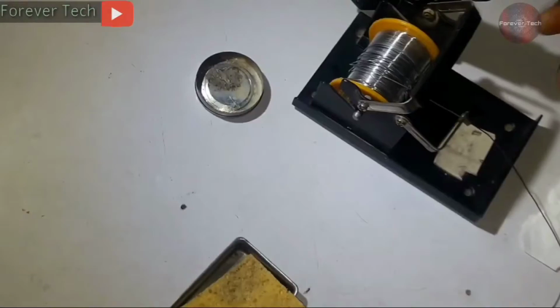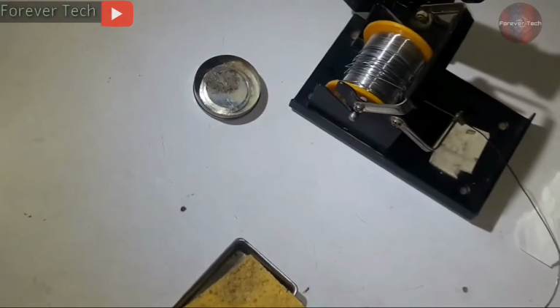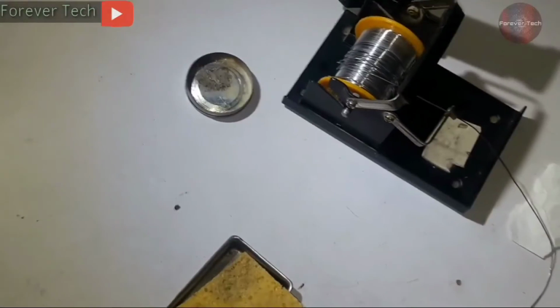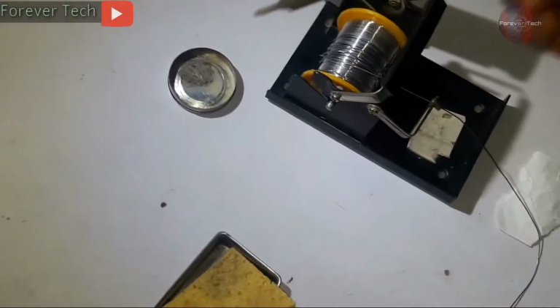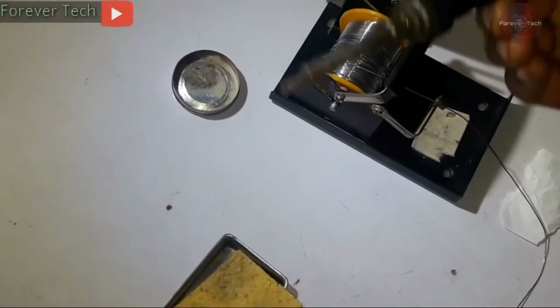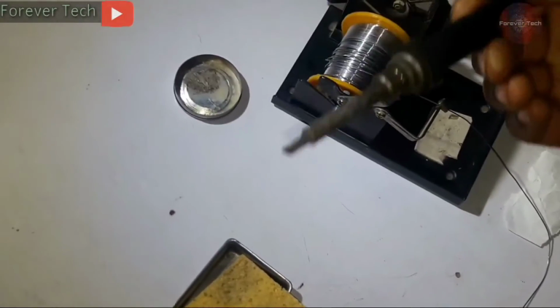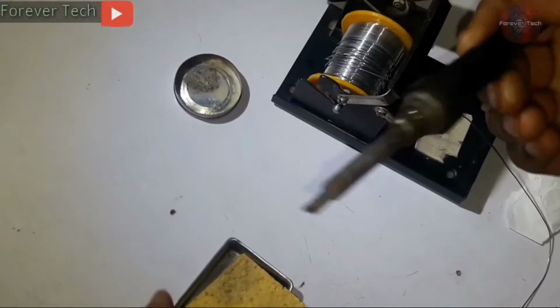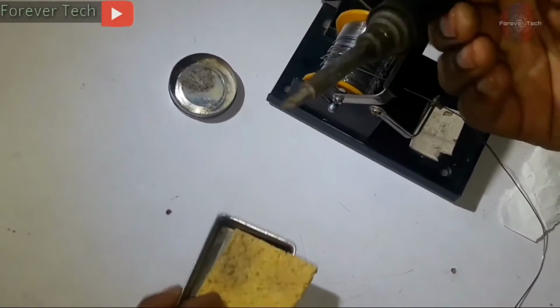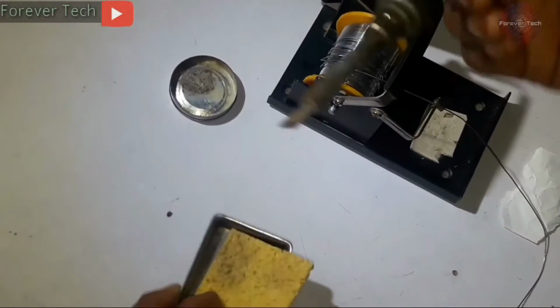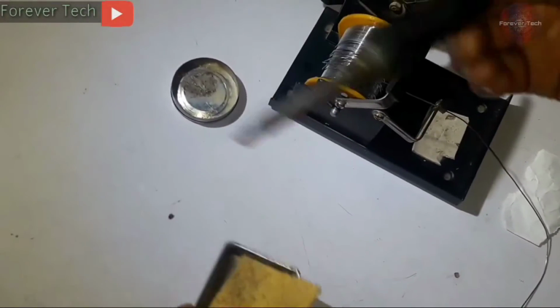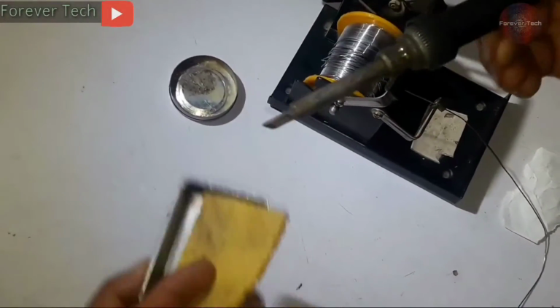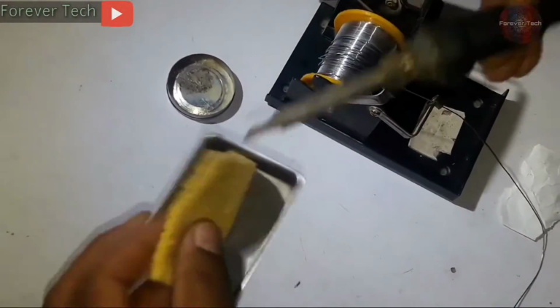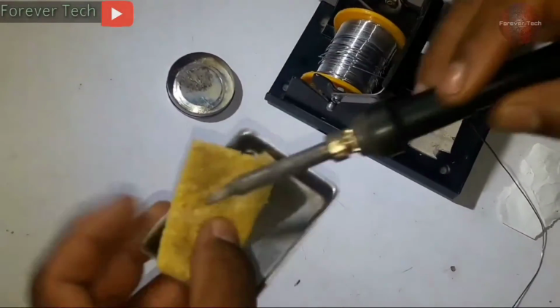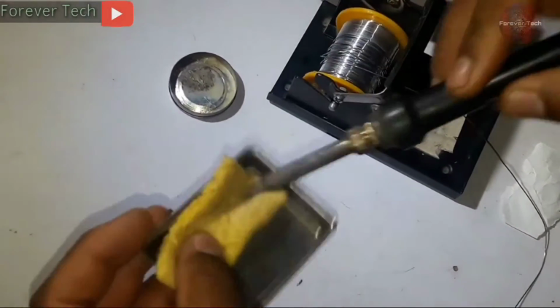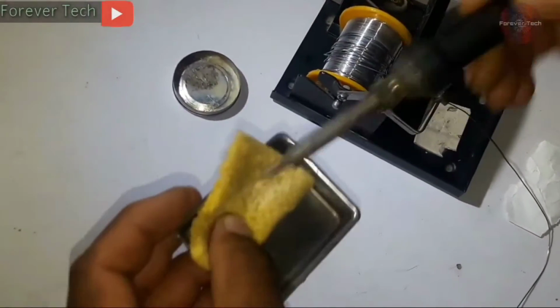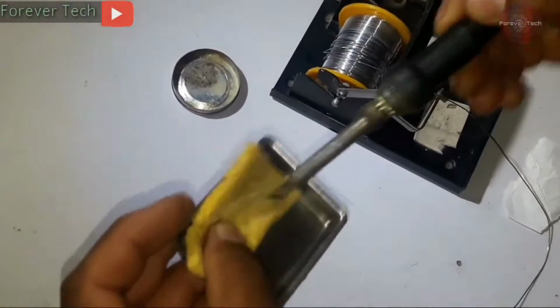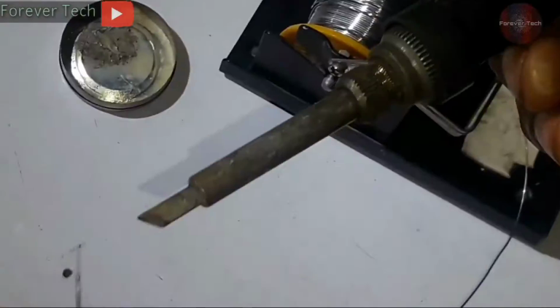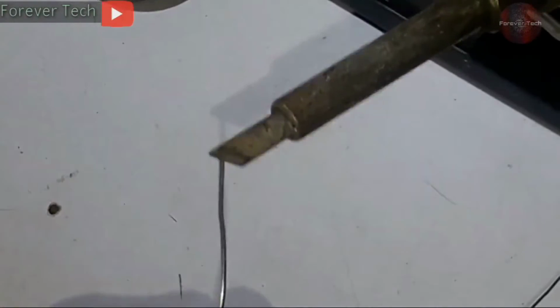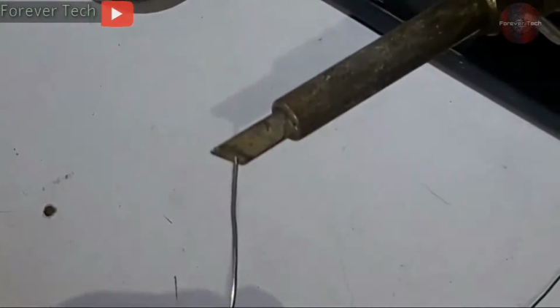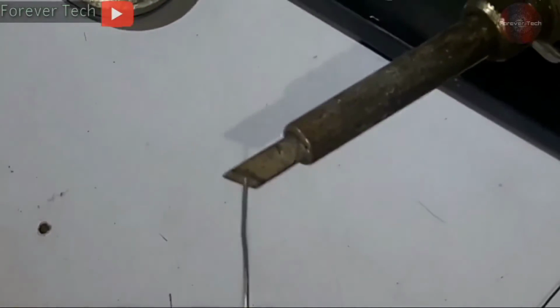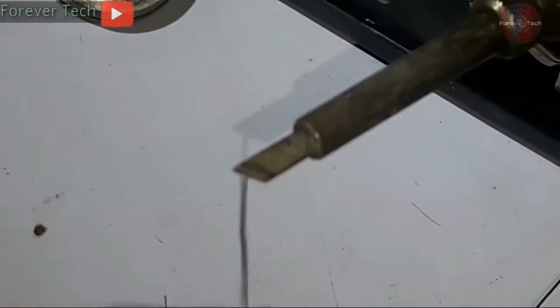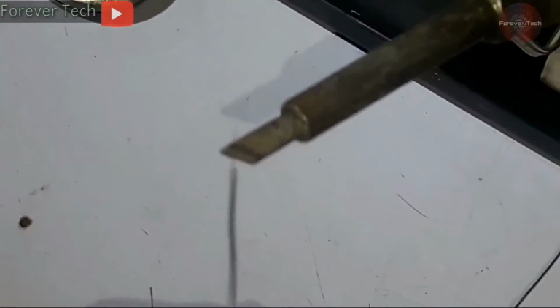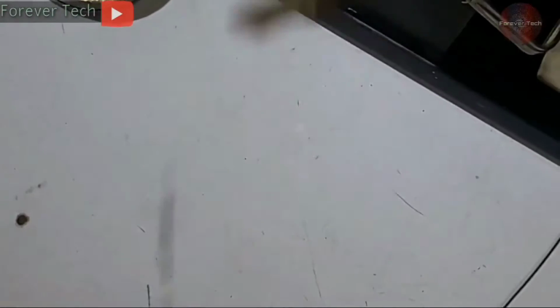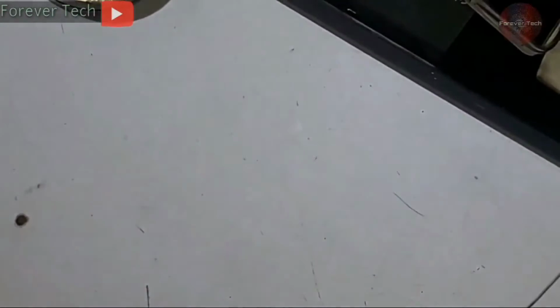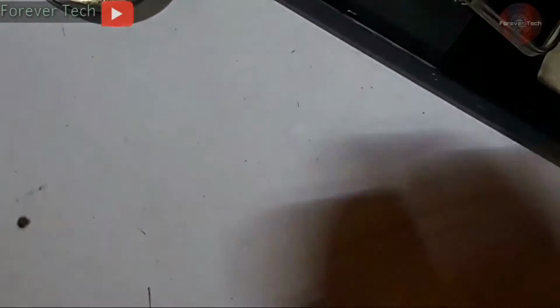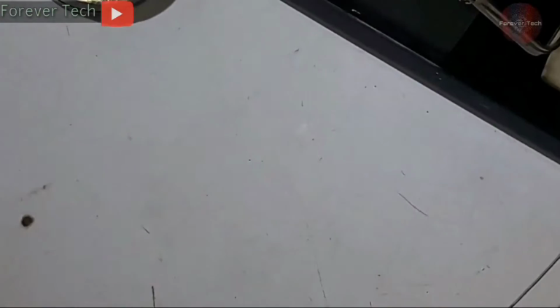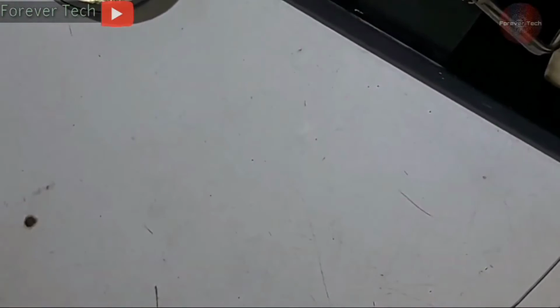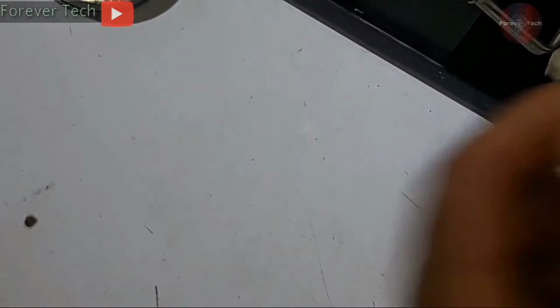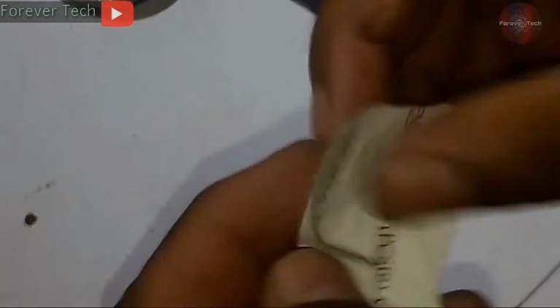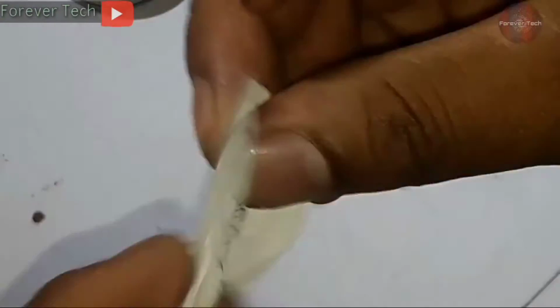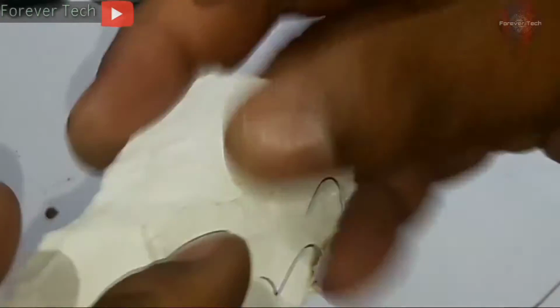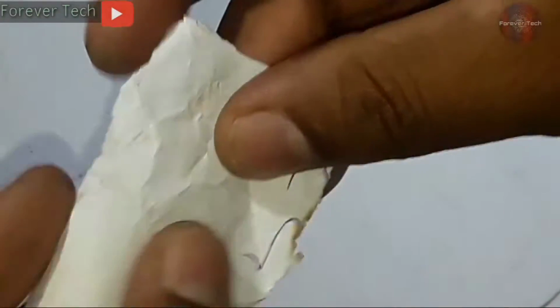The soldering iron has started to heat up, but it is not melting or taking the solder.